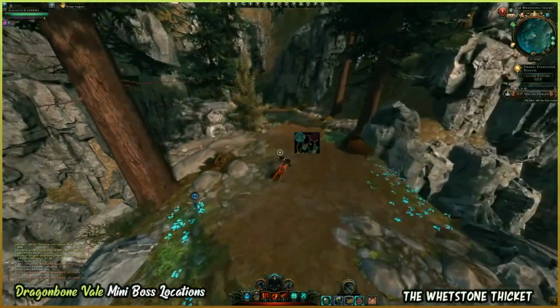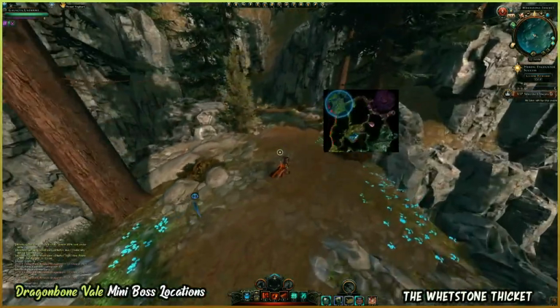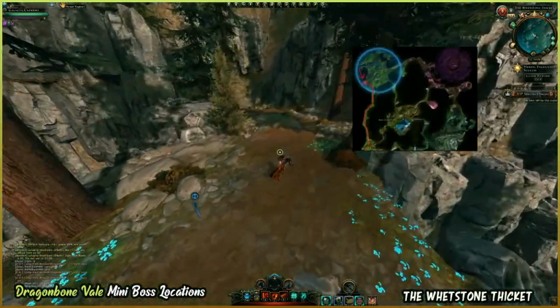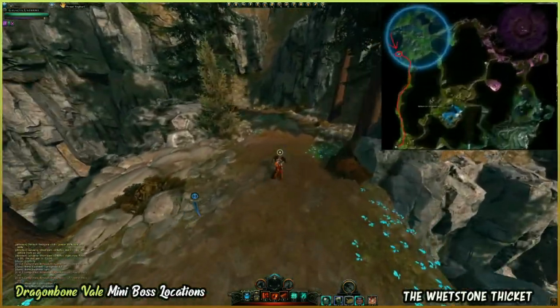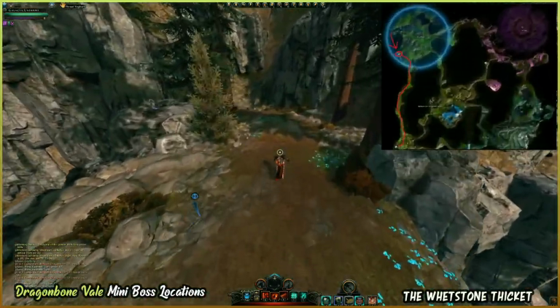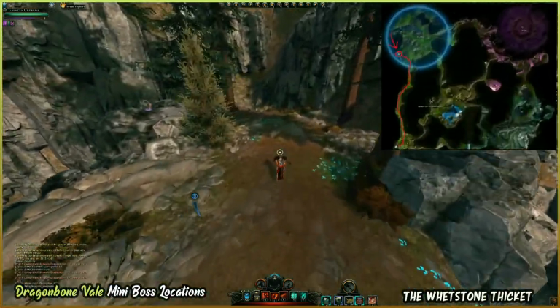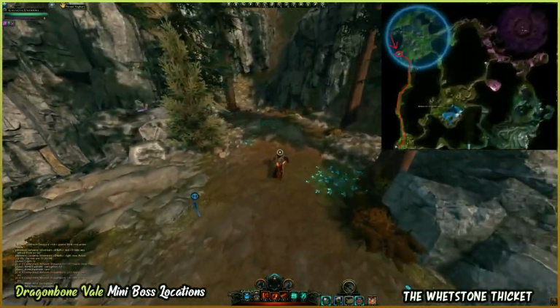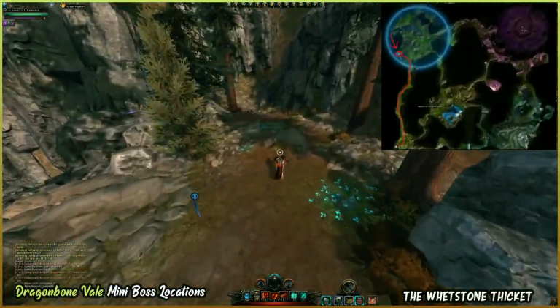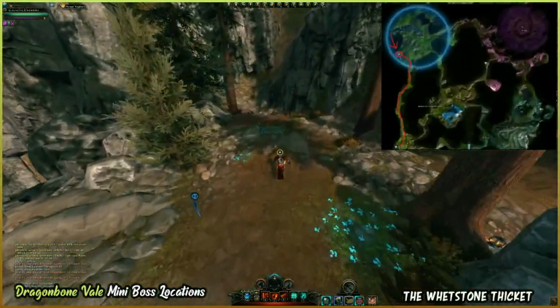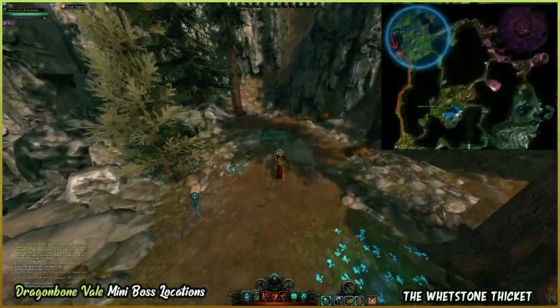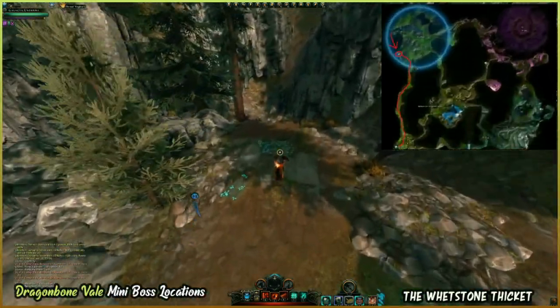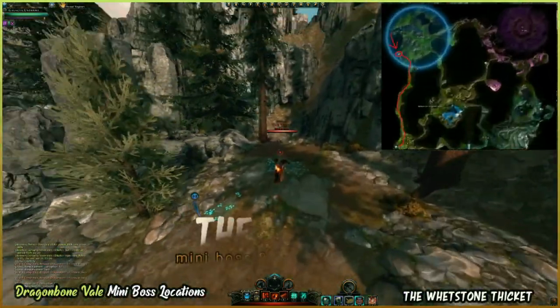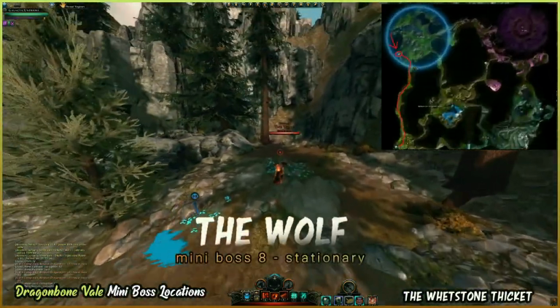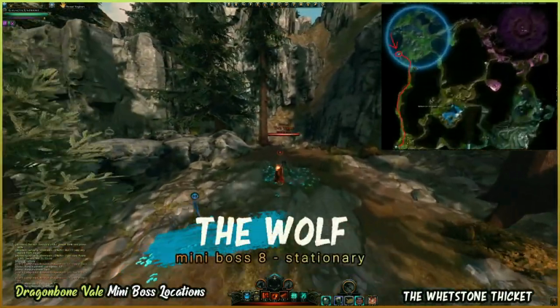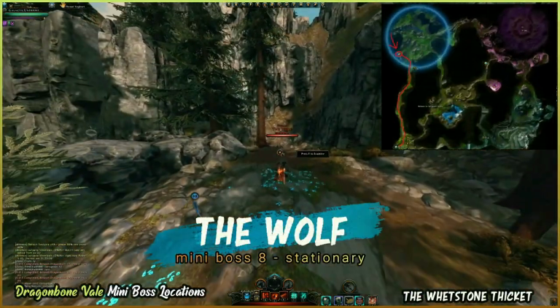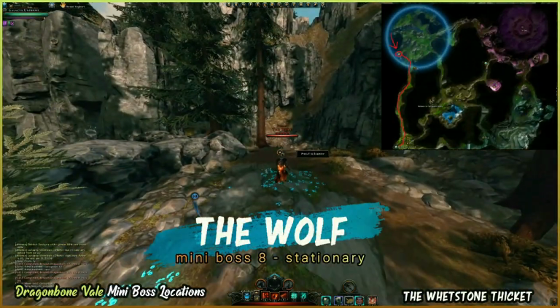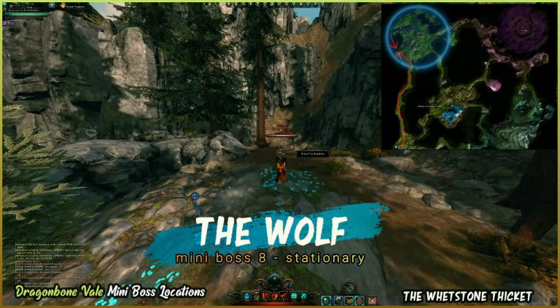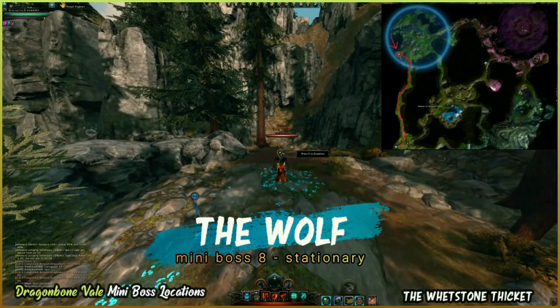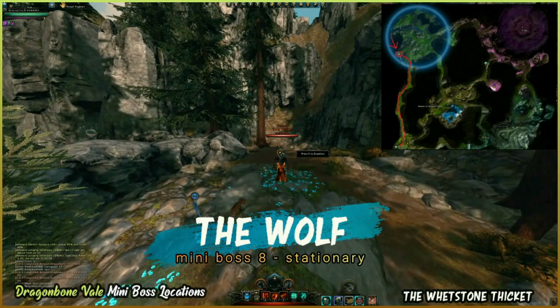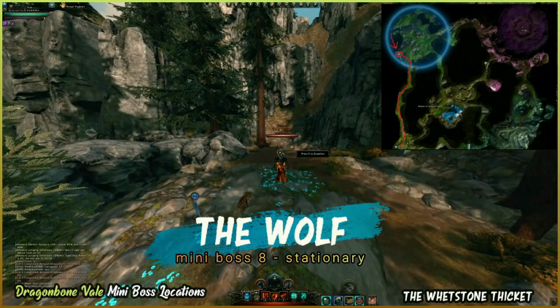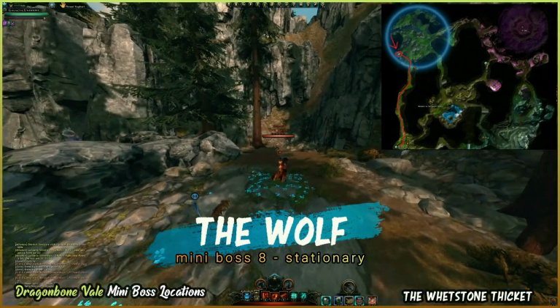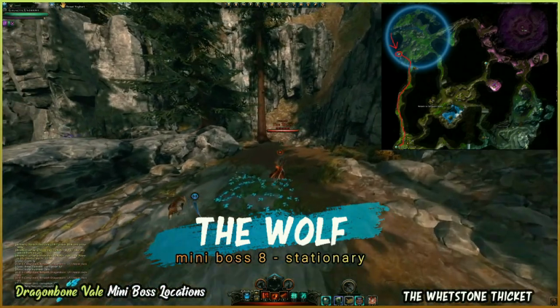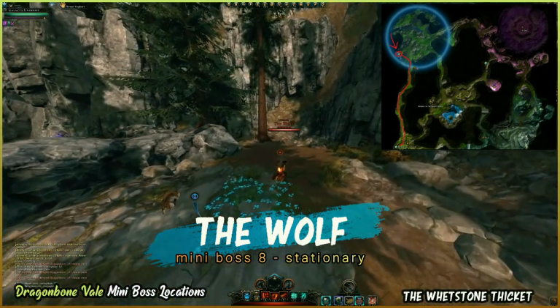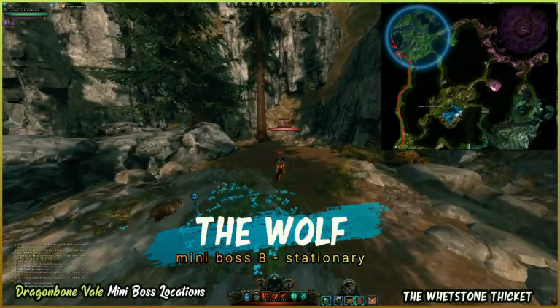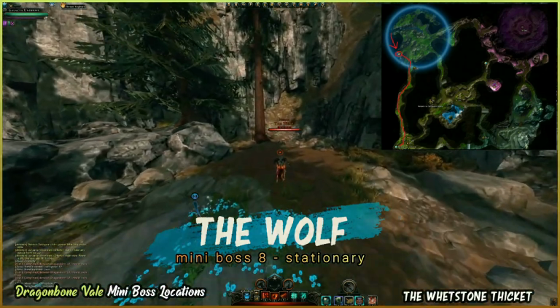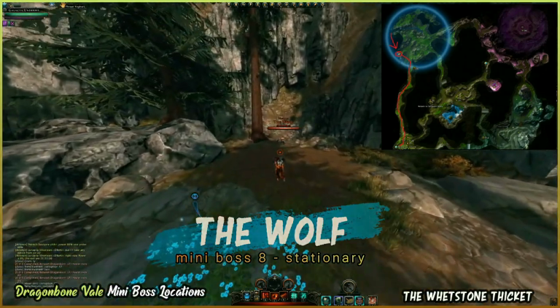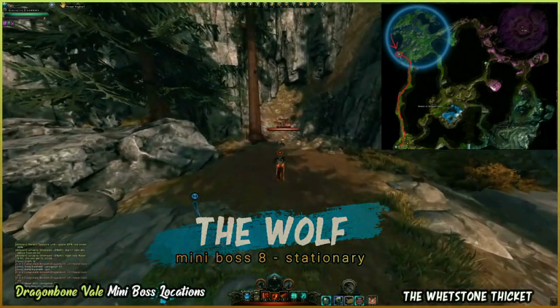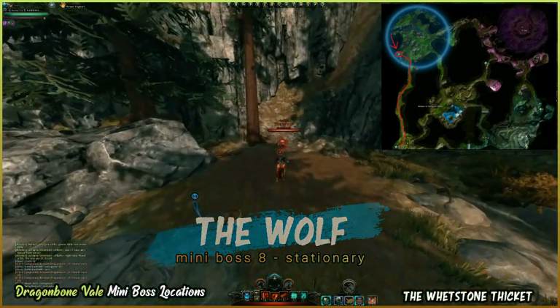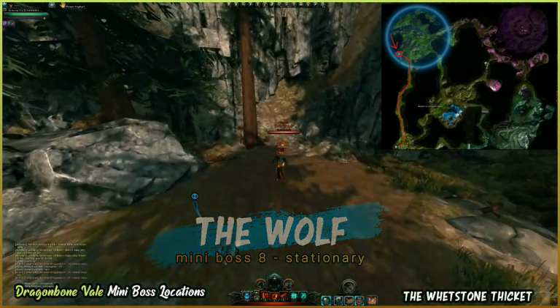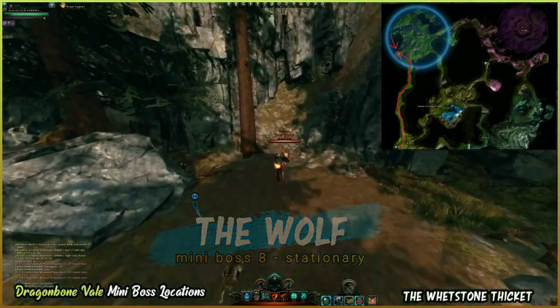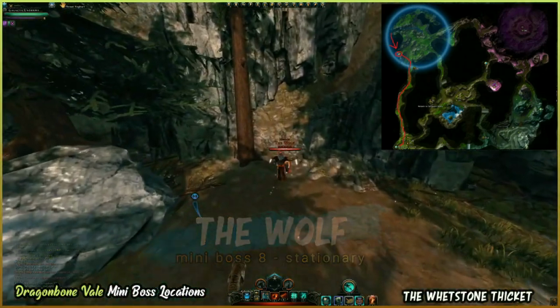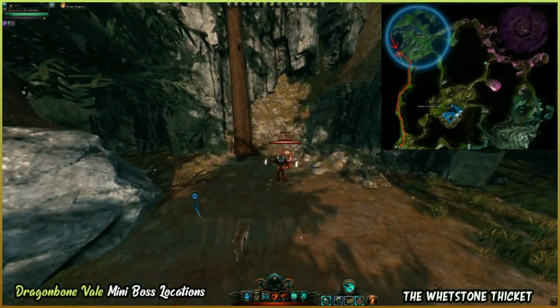Next one is the Wolf. He's a stationary boss. He spawns right up here — kill him off as well and then move on to our ninth and final destination.